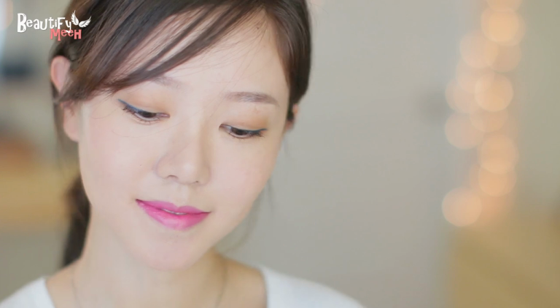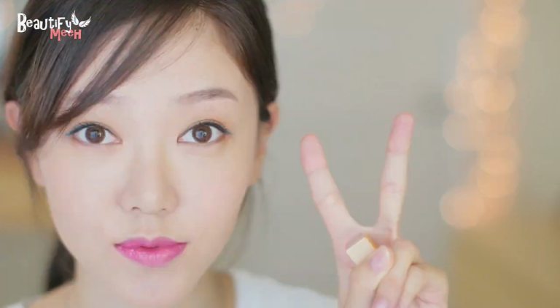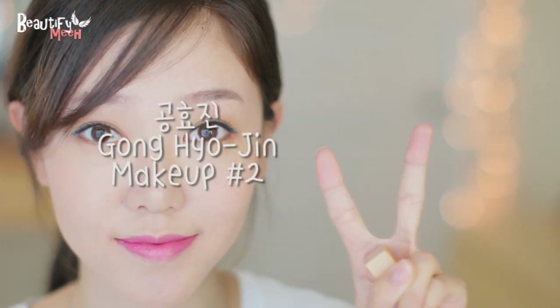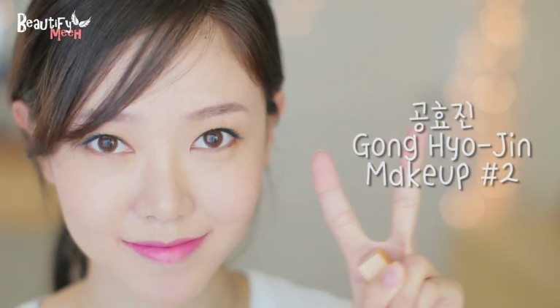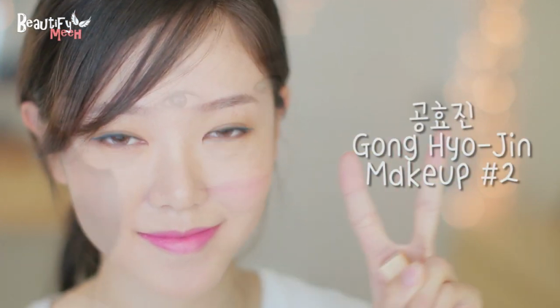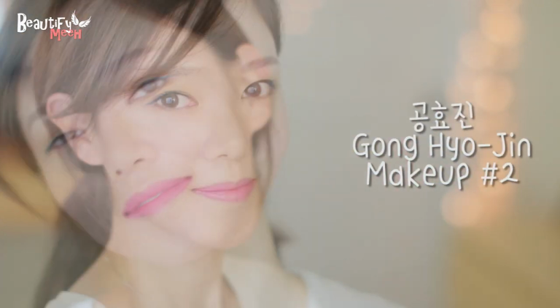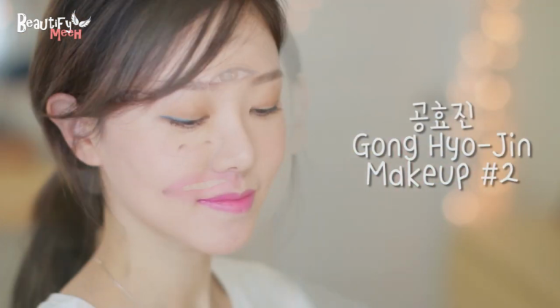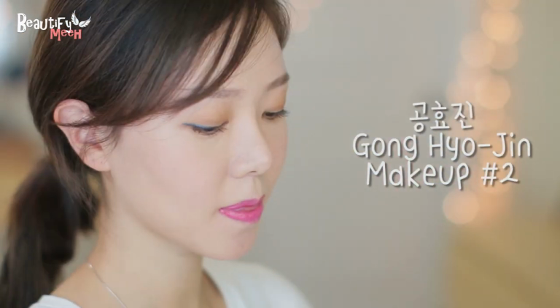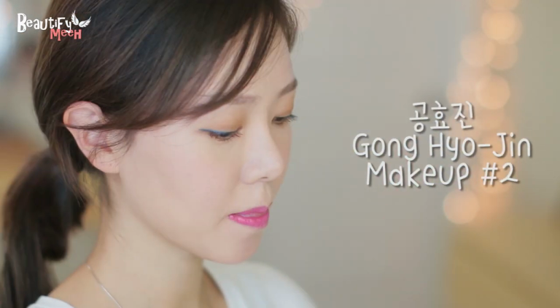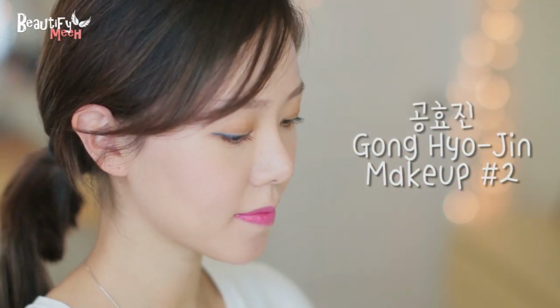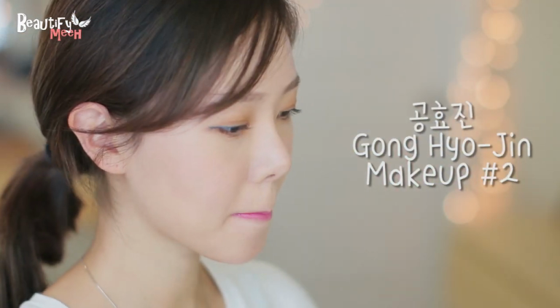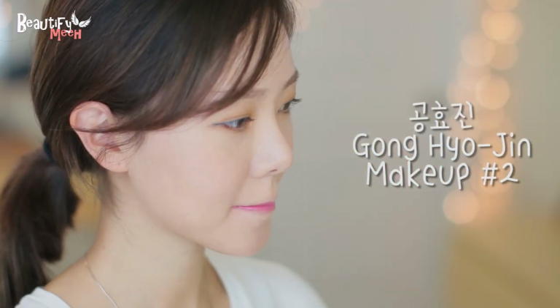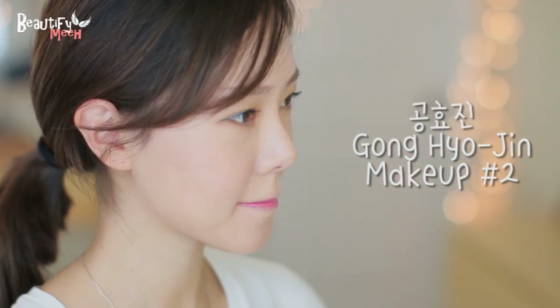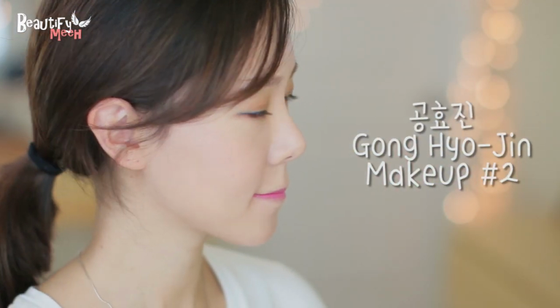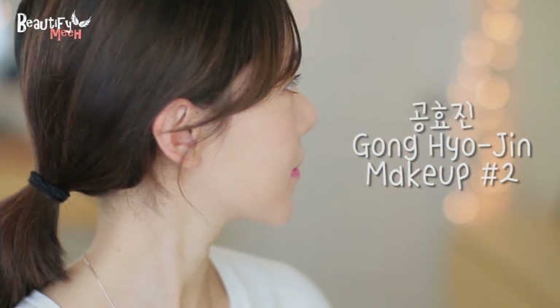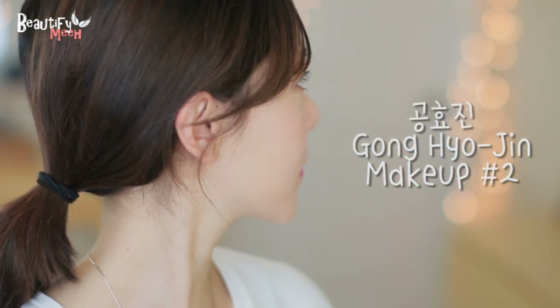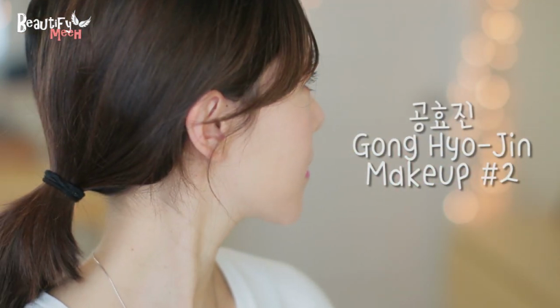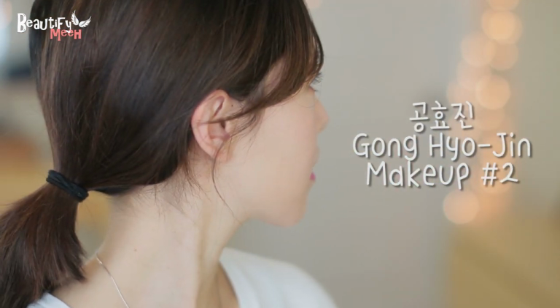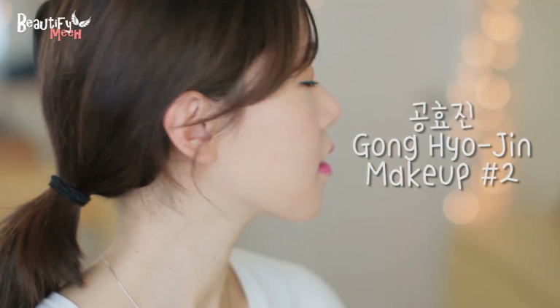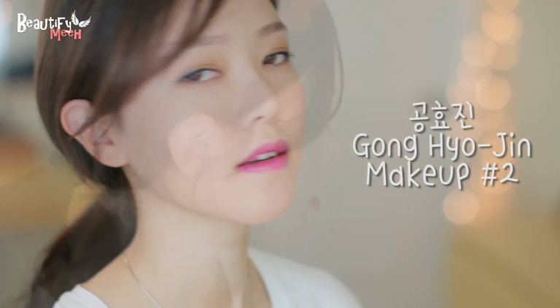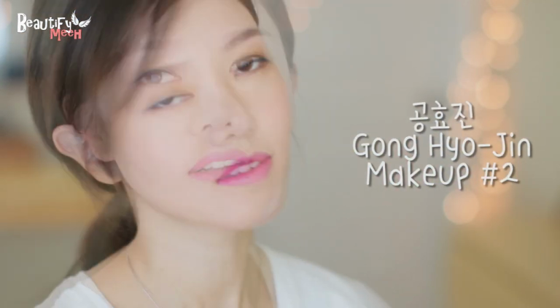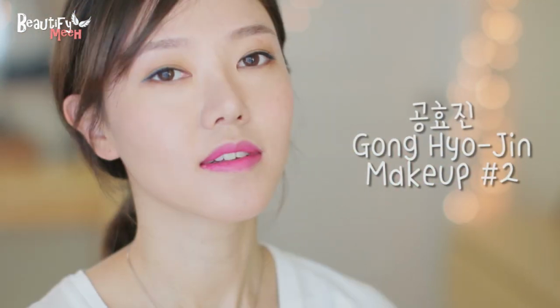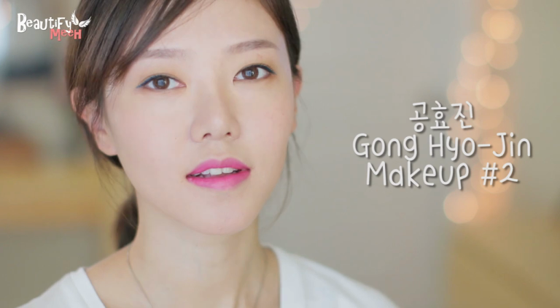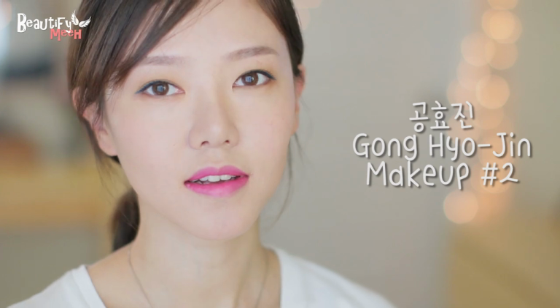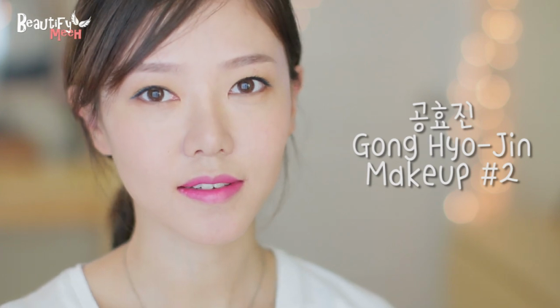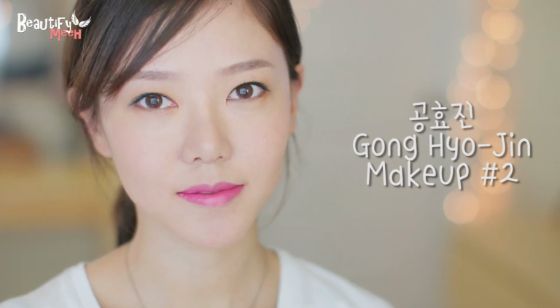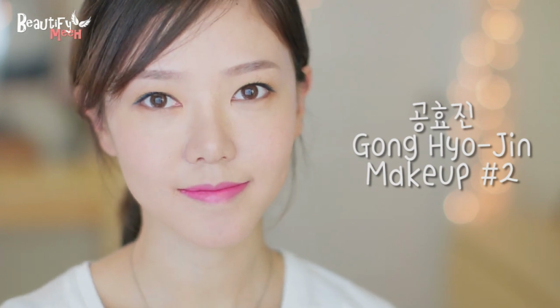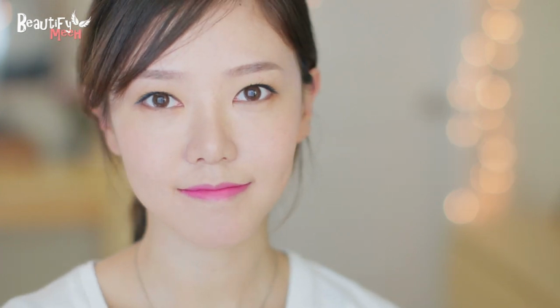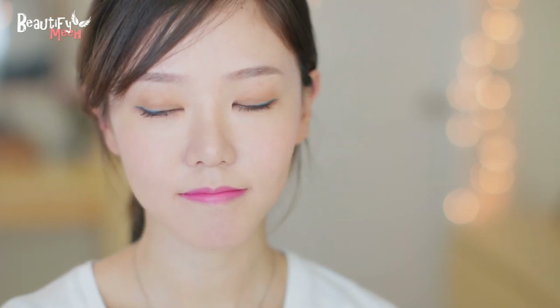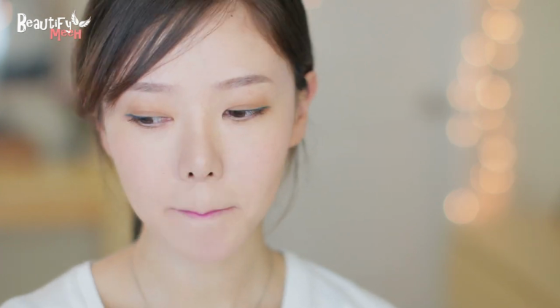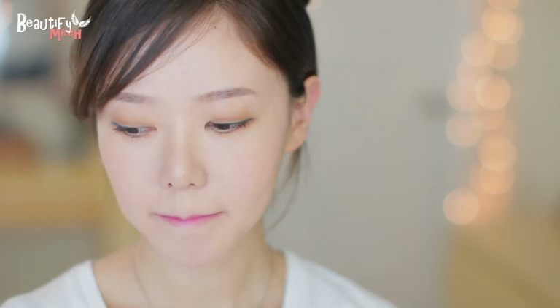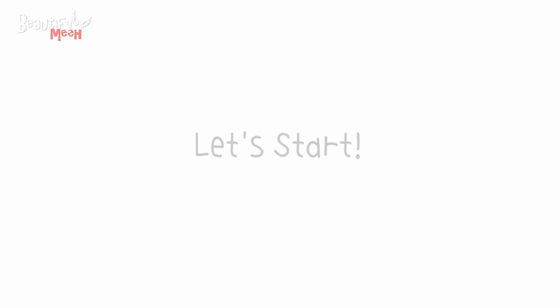Hey guys! Today I have another Gong Yoo Jin inspired makeup, and this is her blue eyeliner look from episode 5. So let's start.